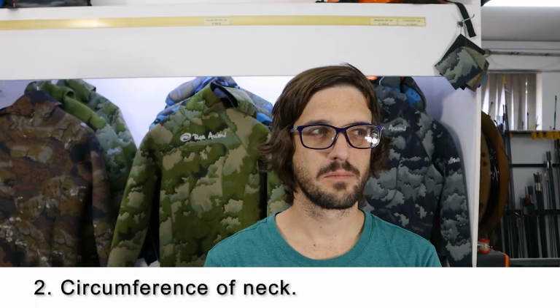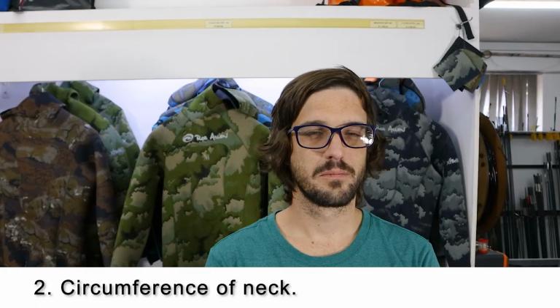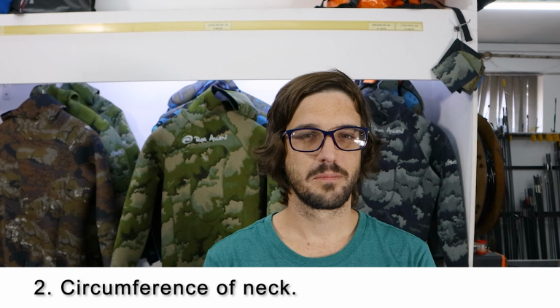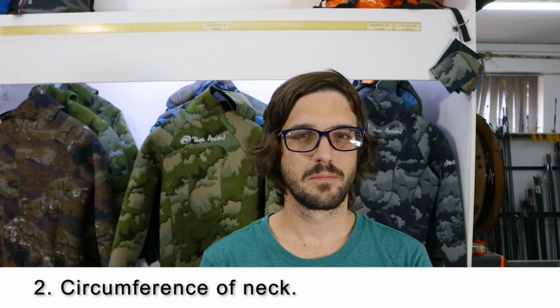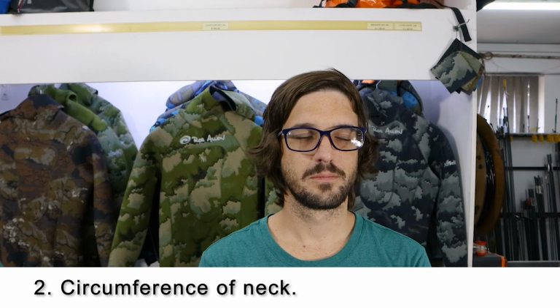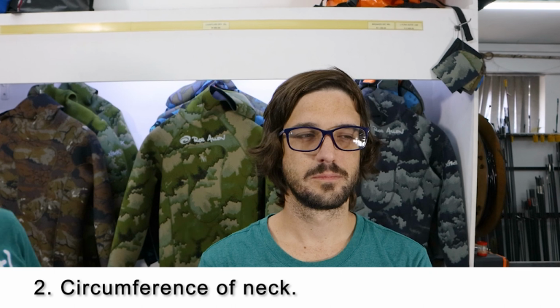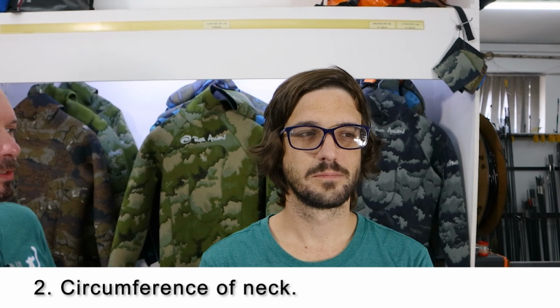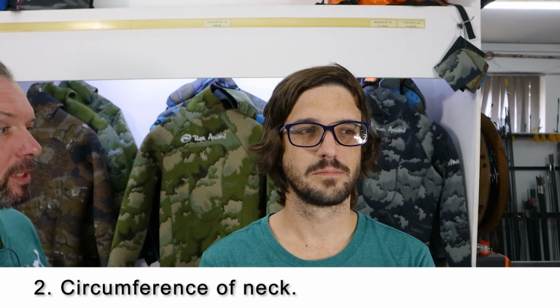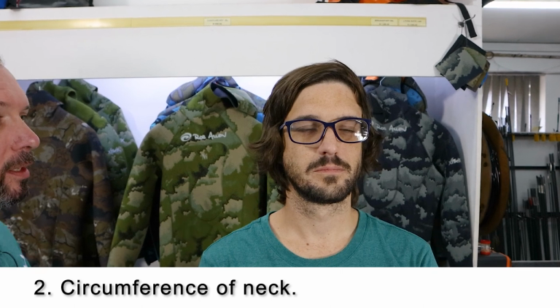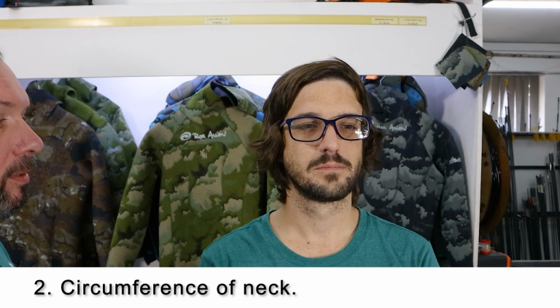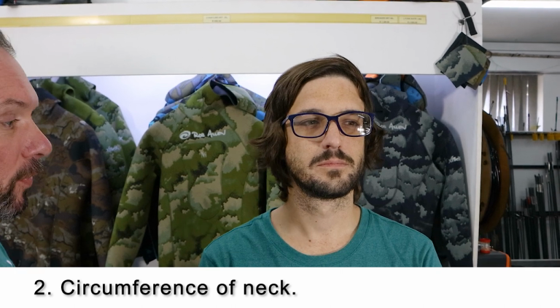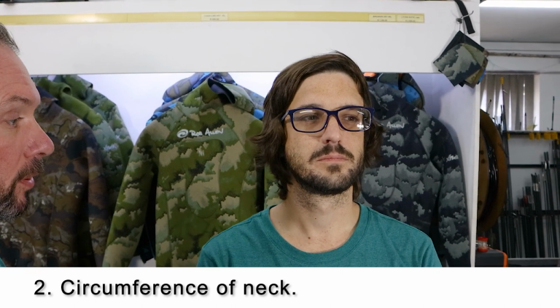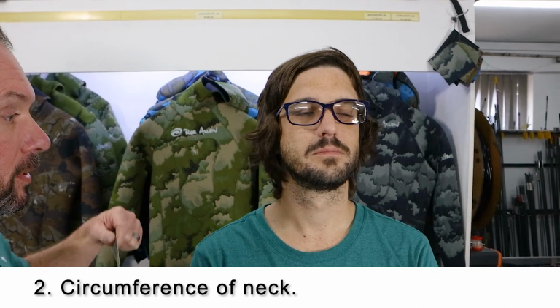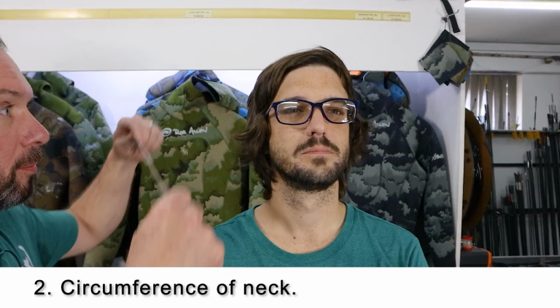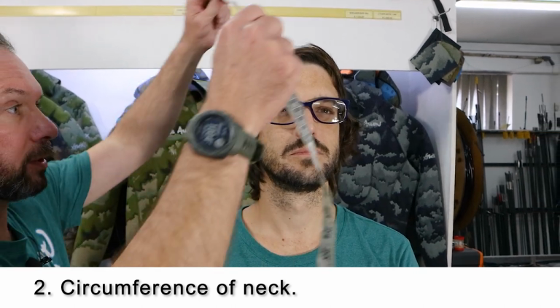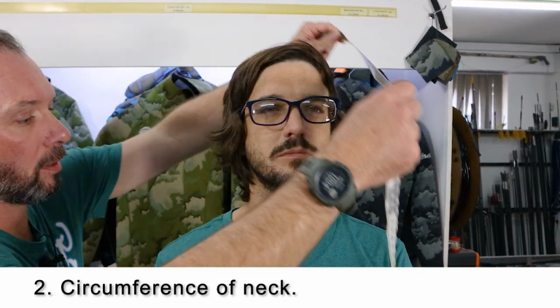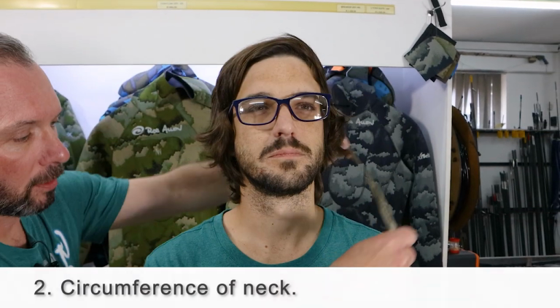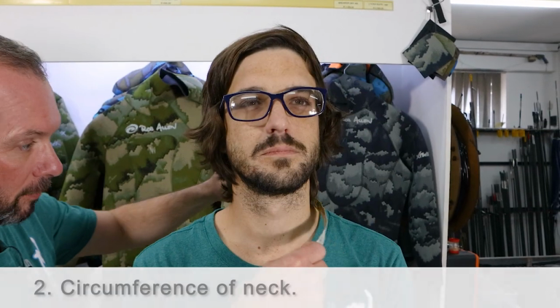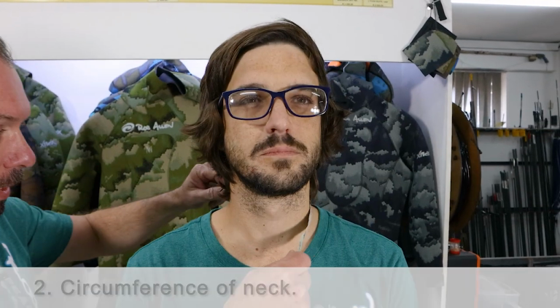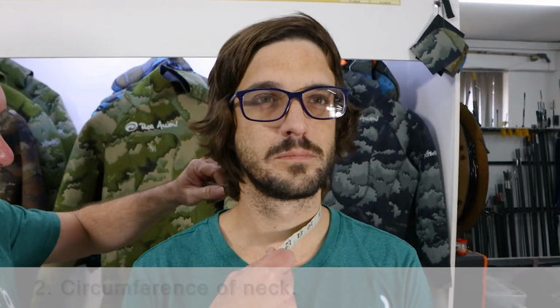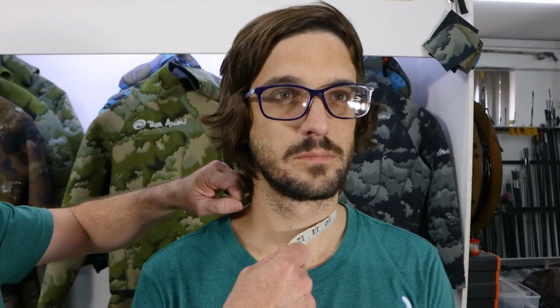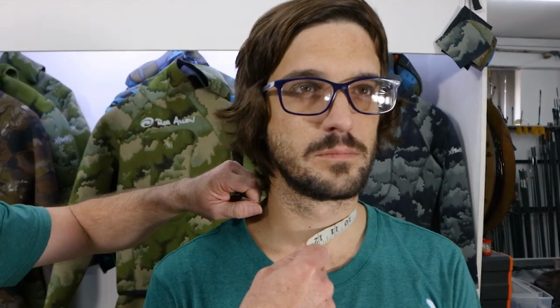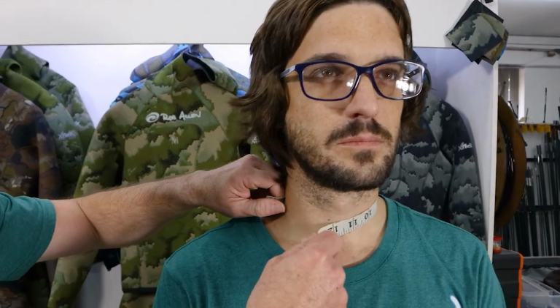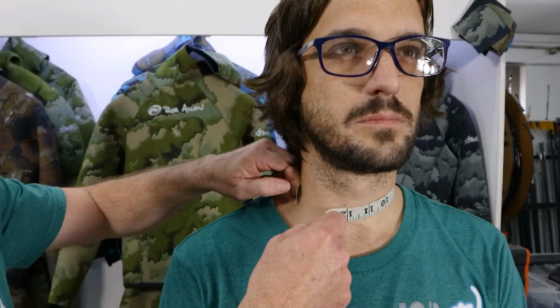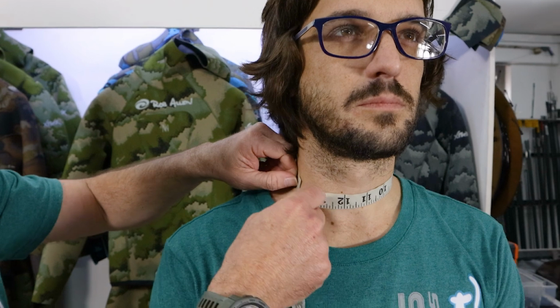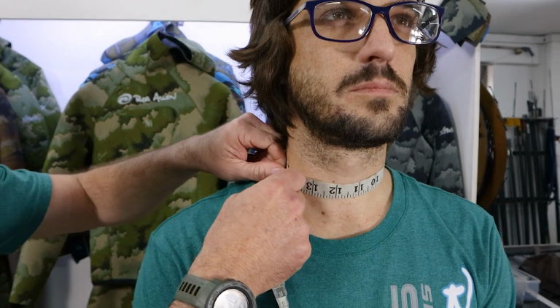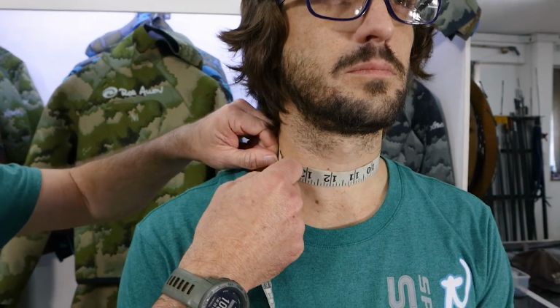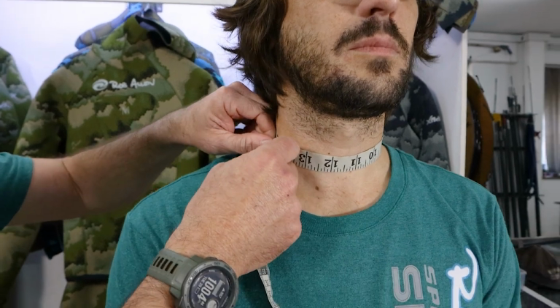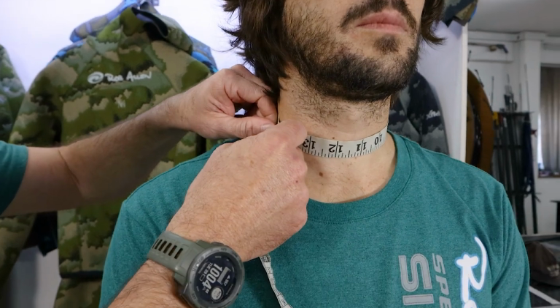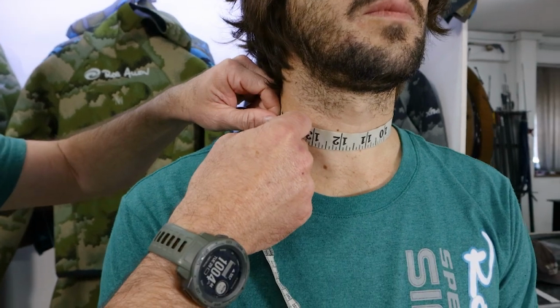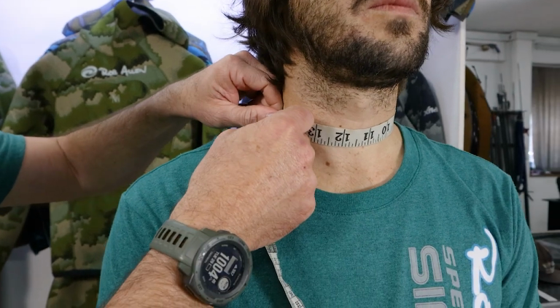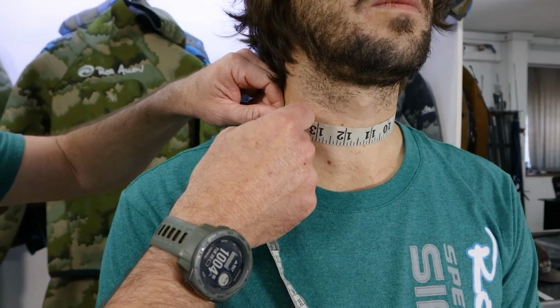Number two is the circumference of the neck. This follows the same method as around the forehead — around the neck, just like a shirt size.